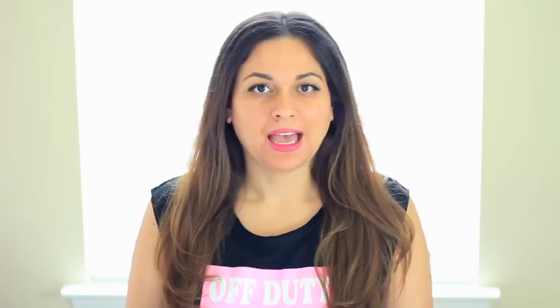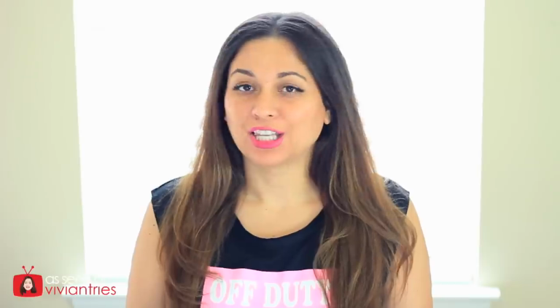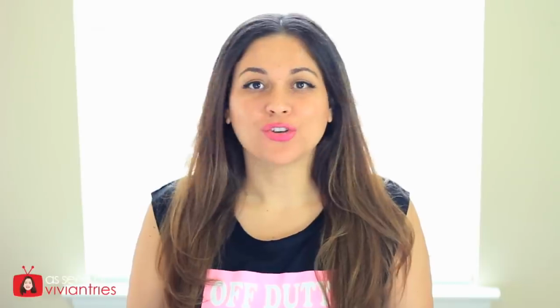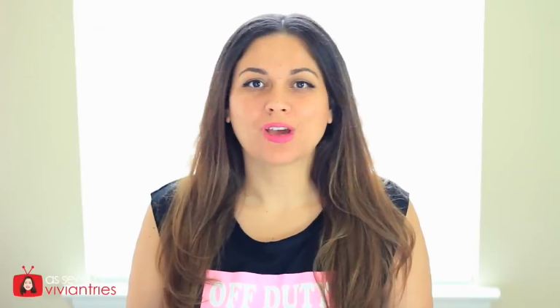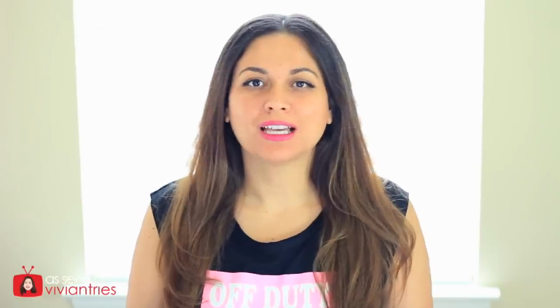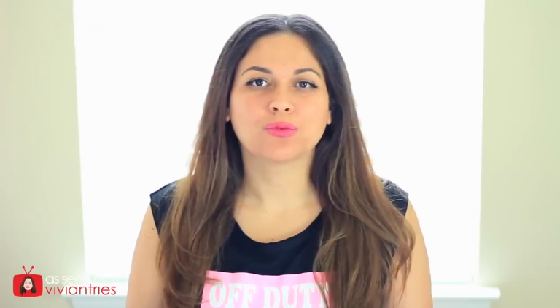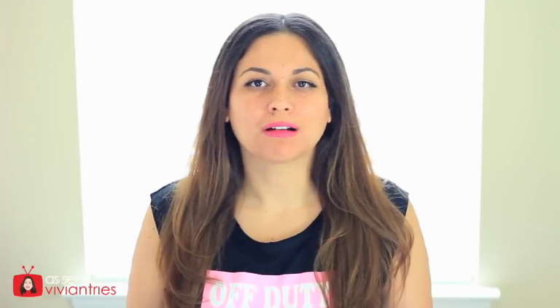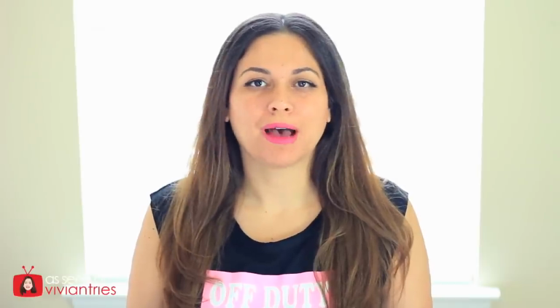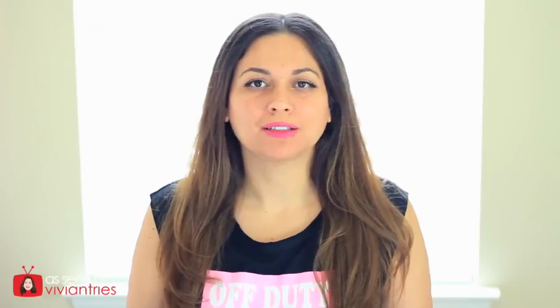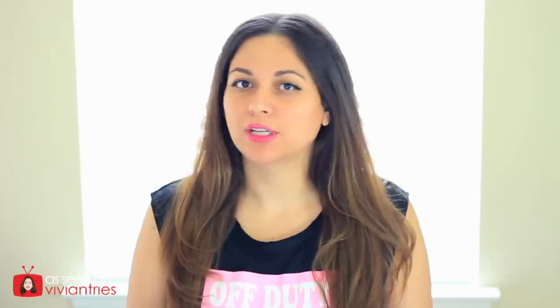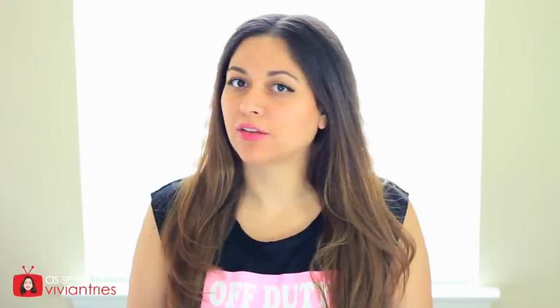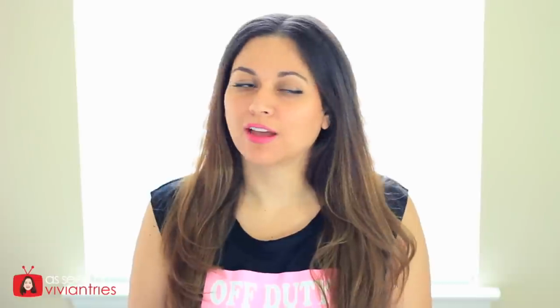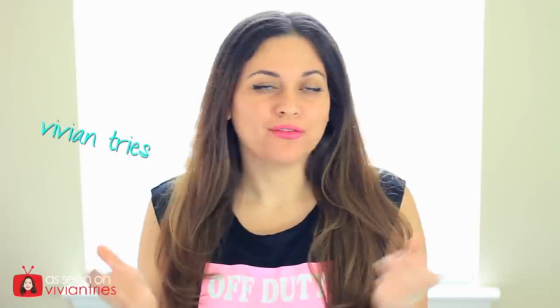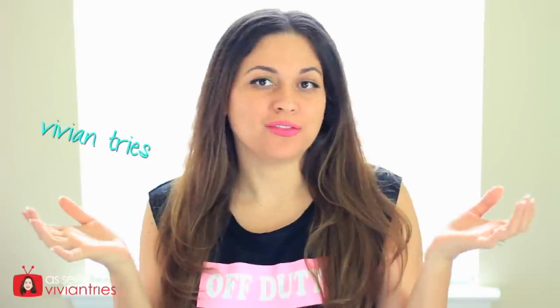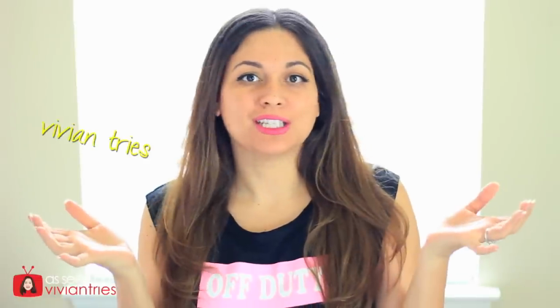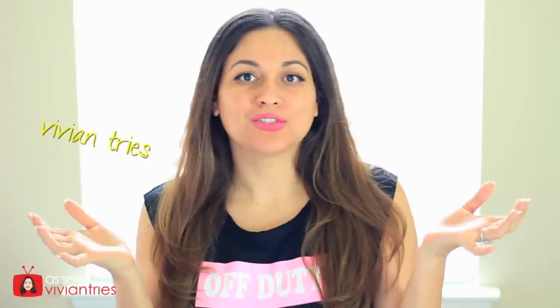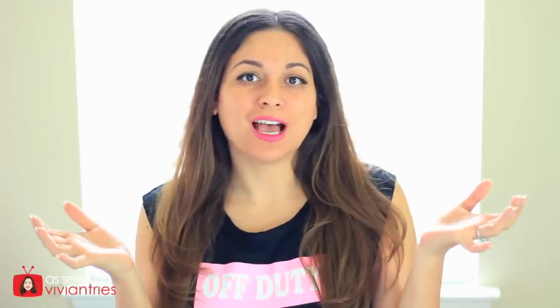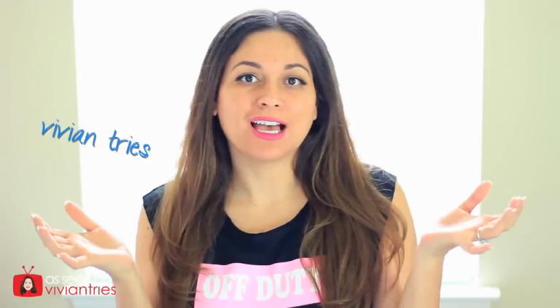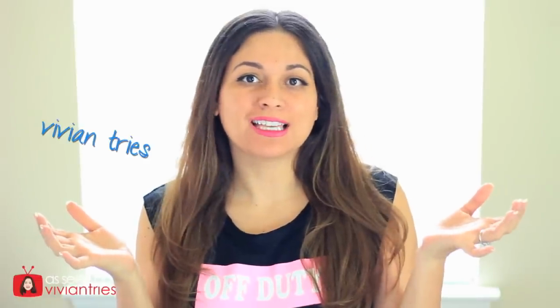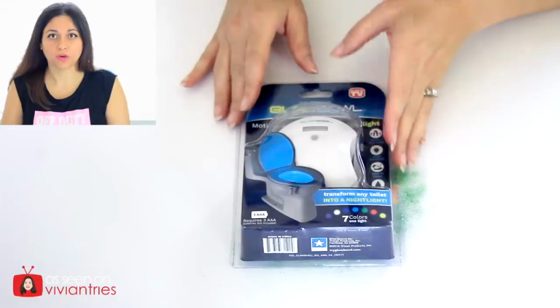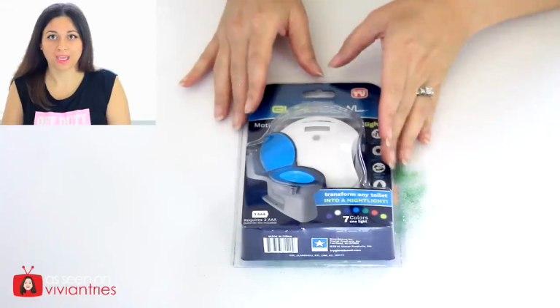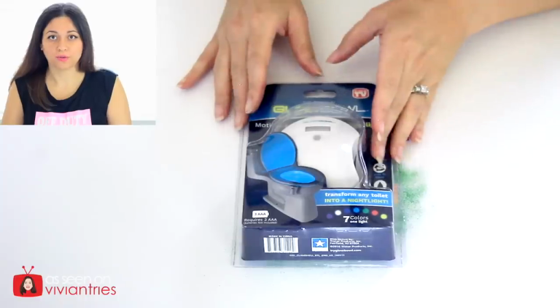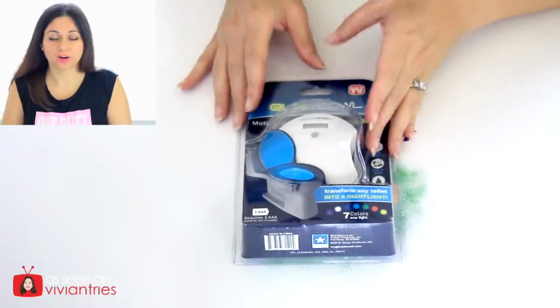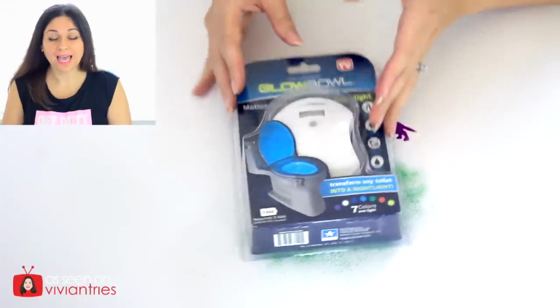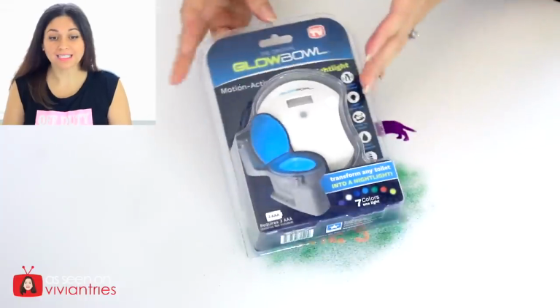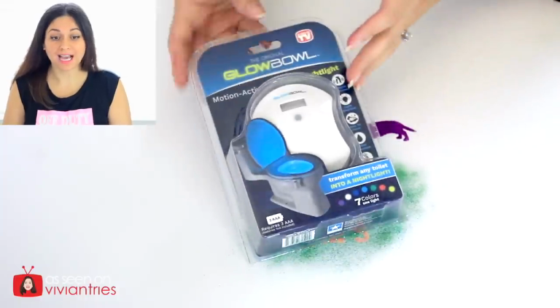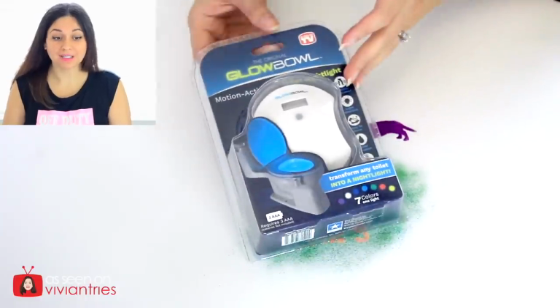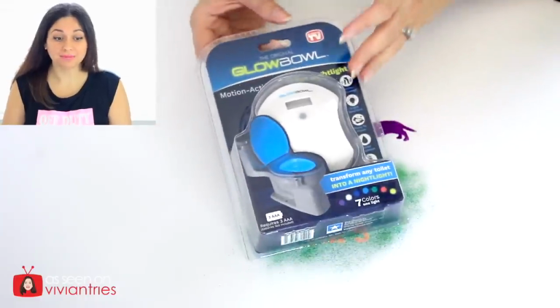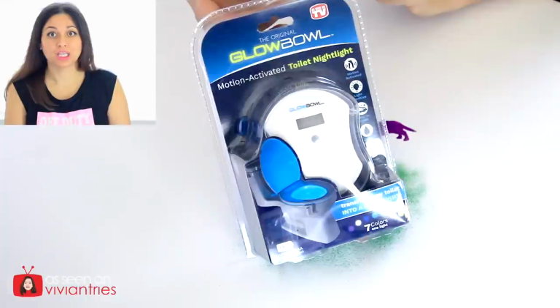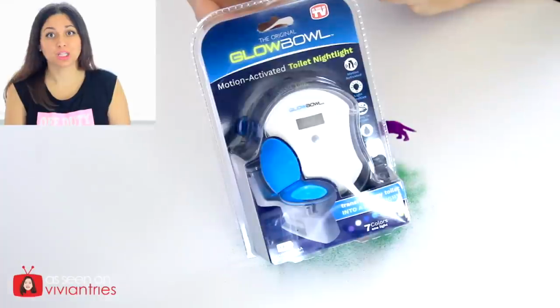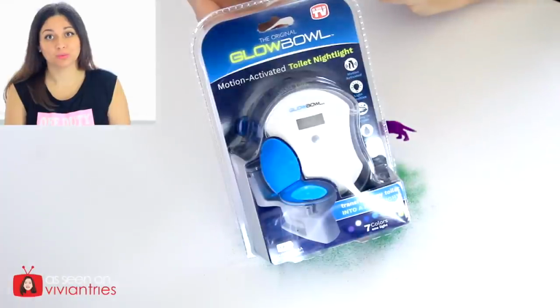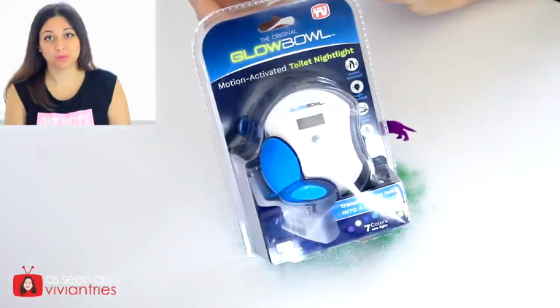Hello you guys and welcome back to another Vivian Tries. Okay, for our last item: the Glow Bowl.